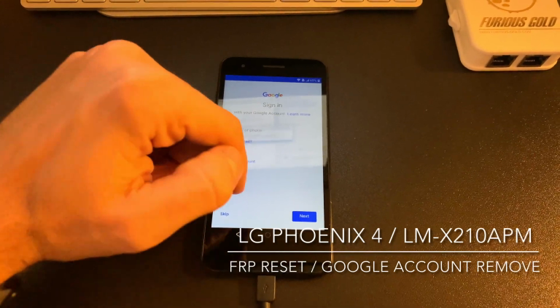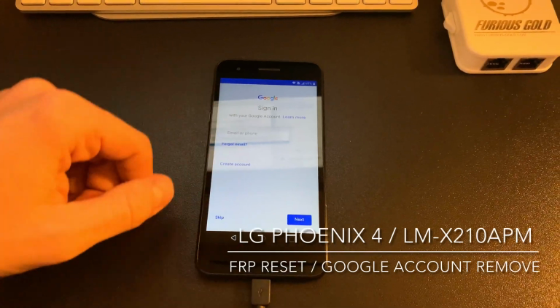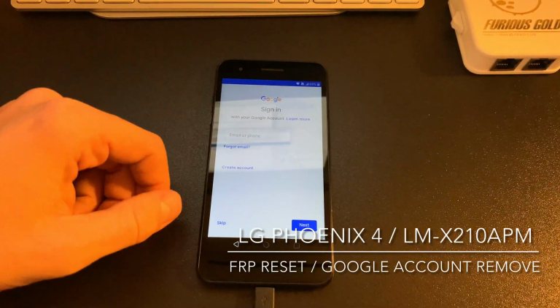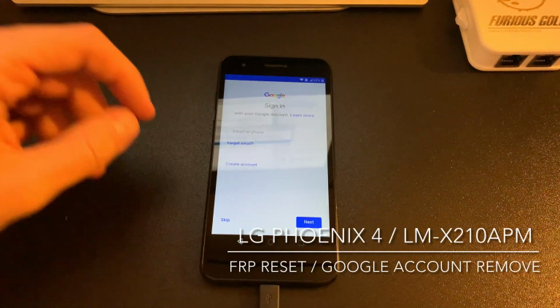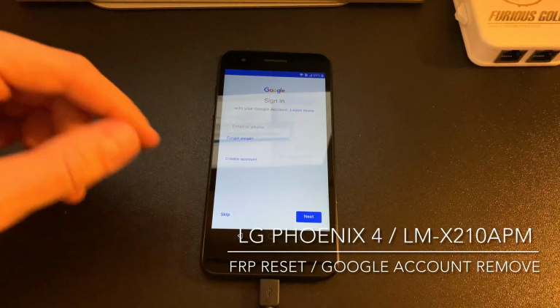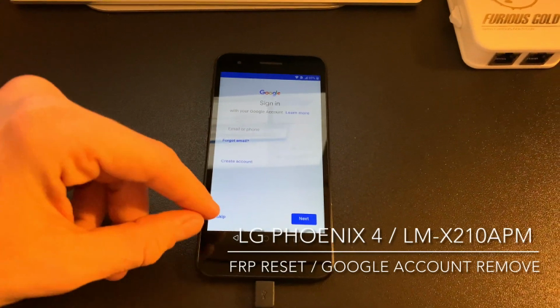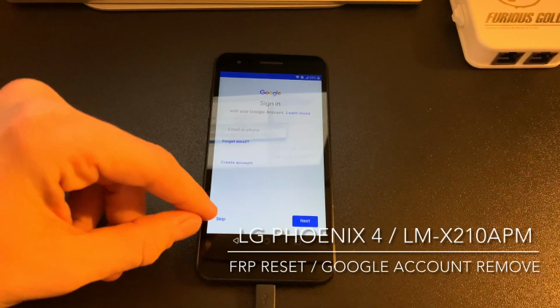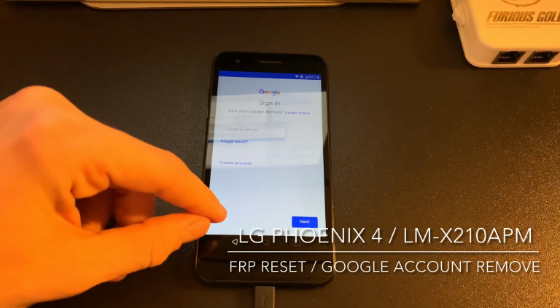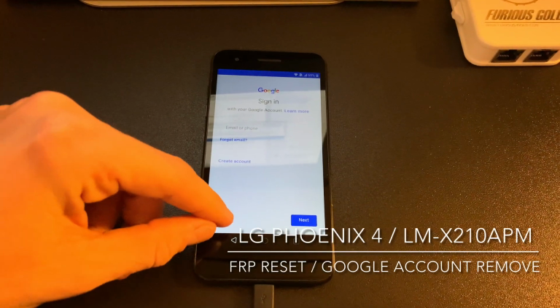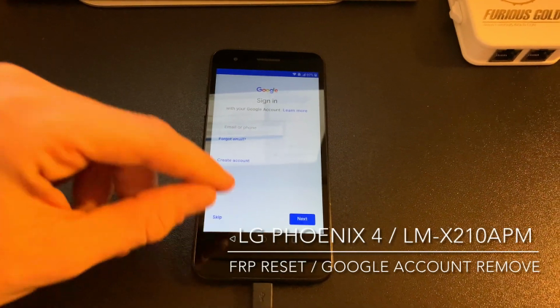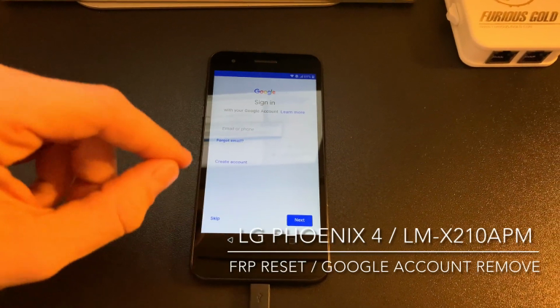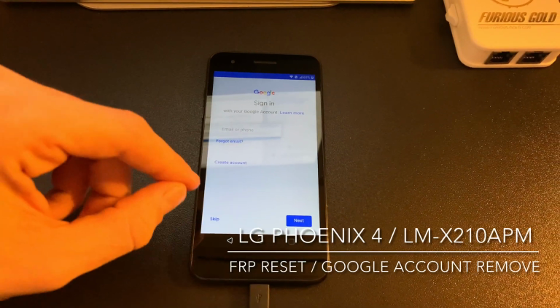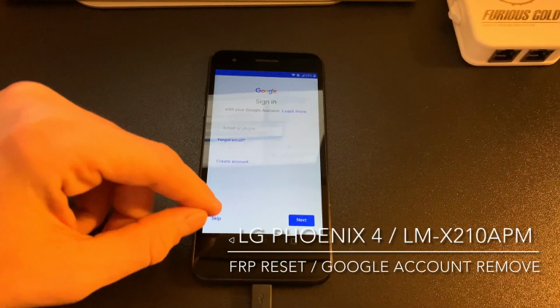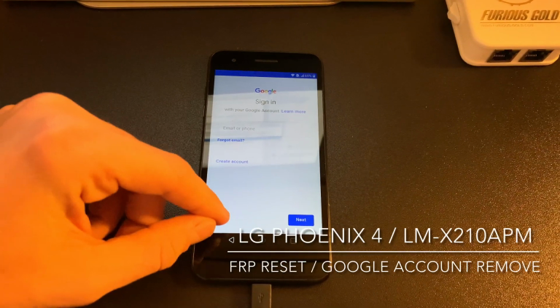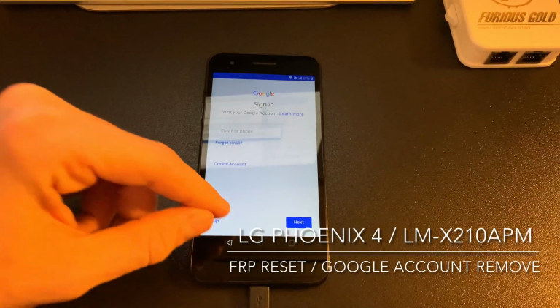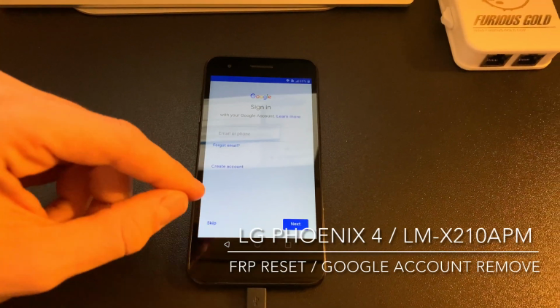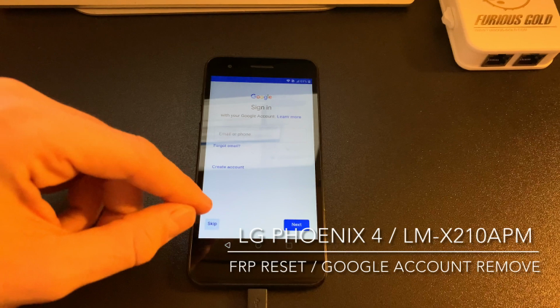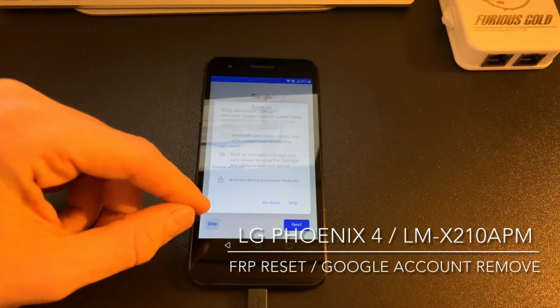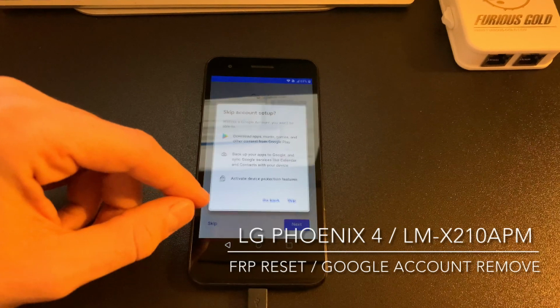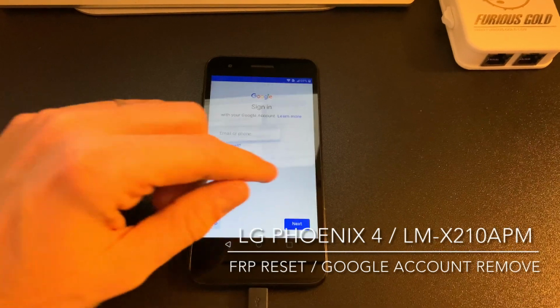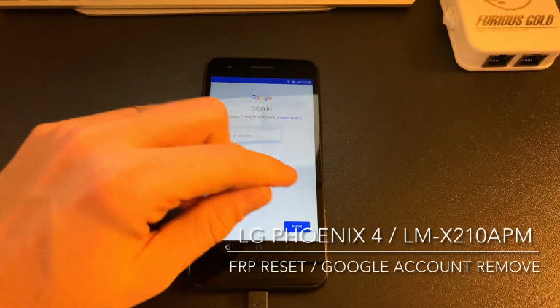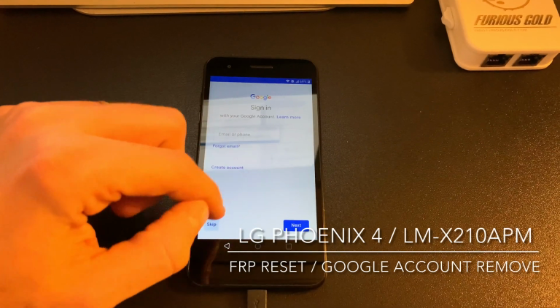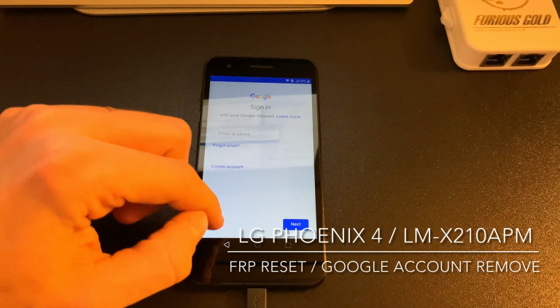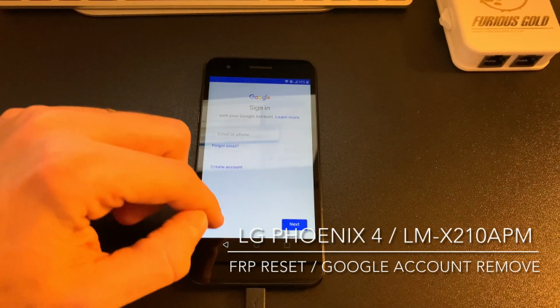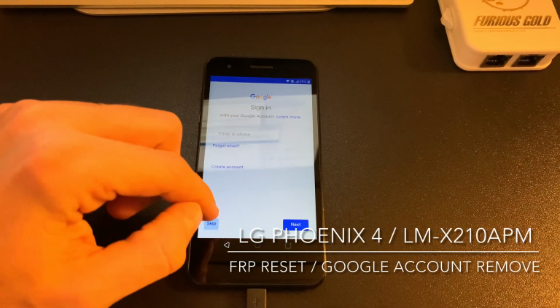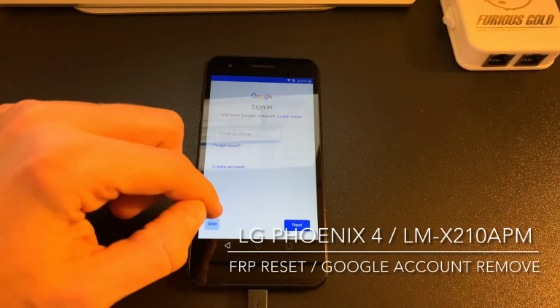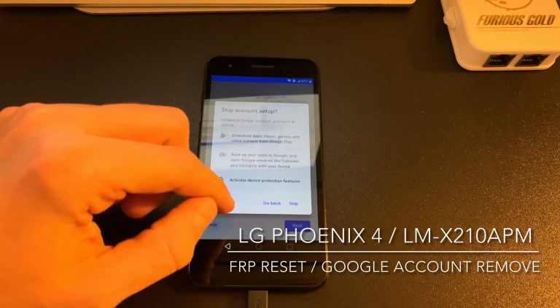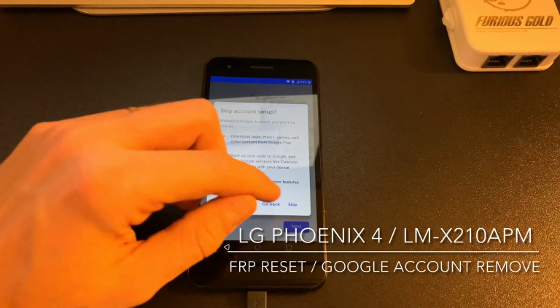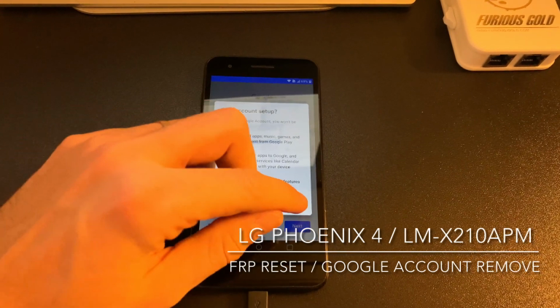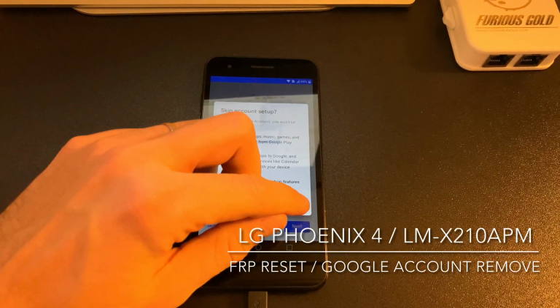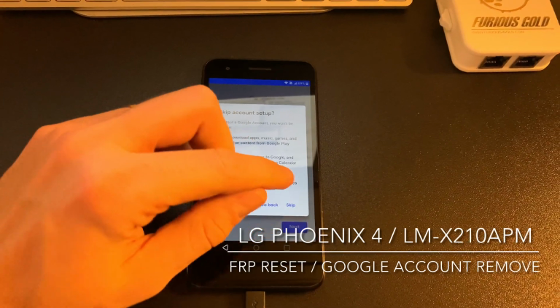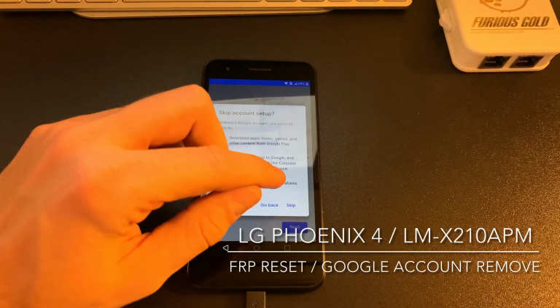This time, as you can see, we can skip the Google account. We press skip.